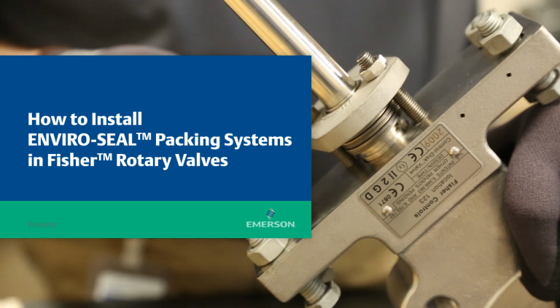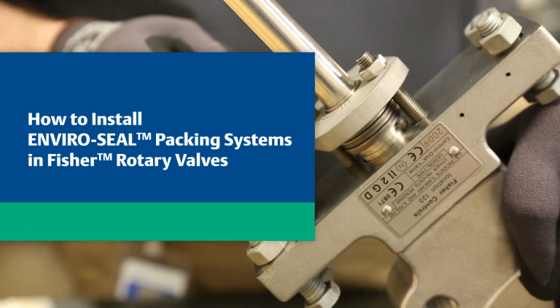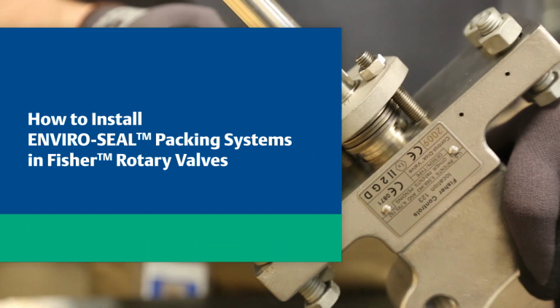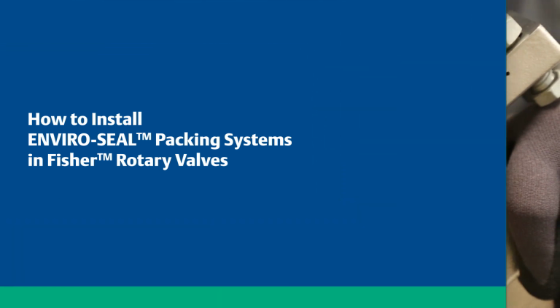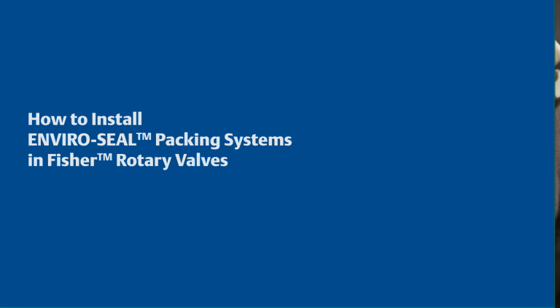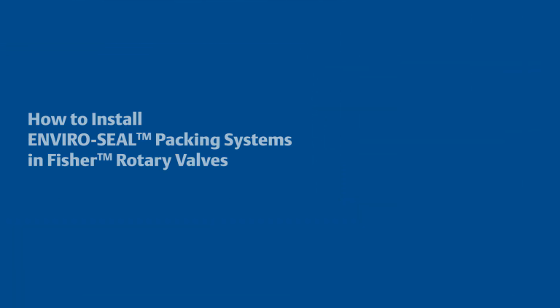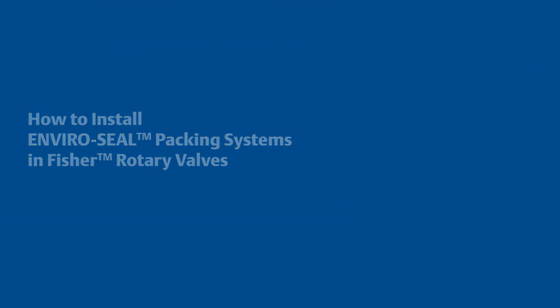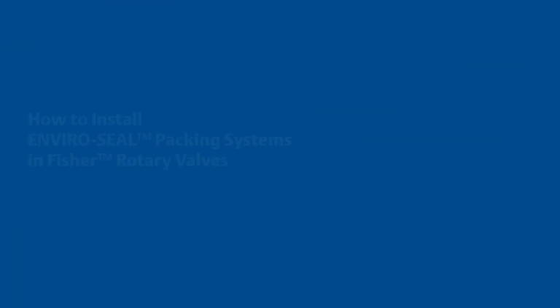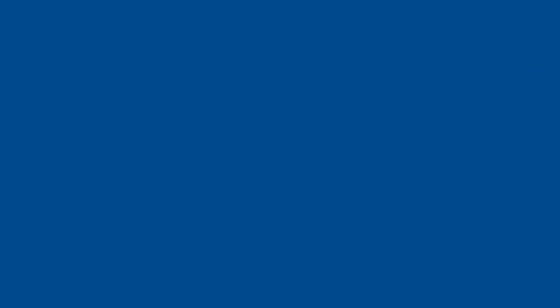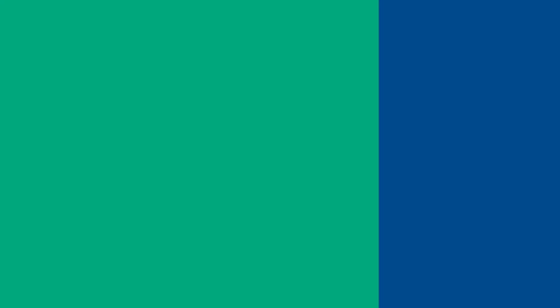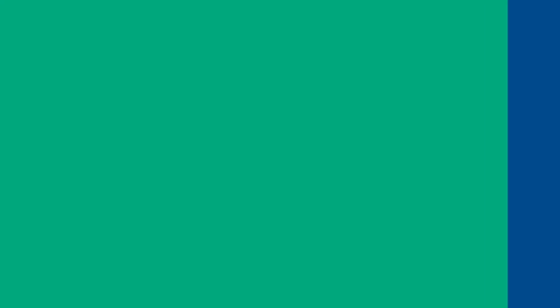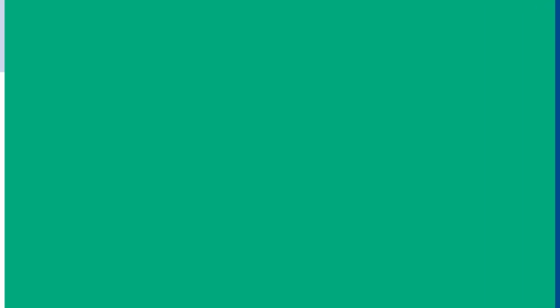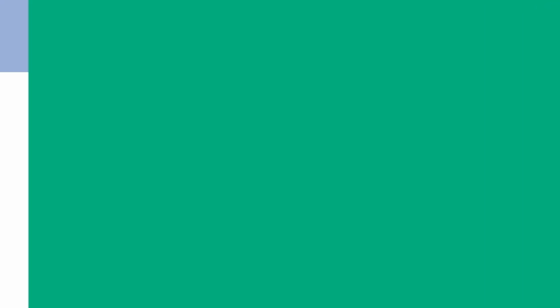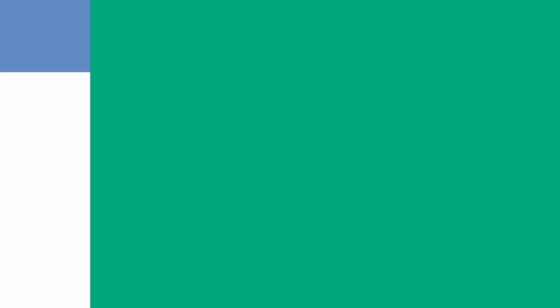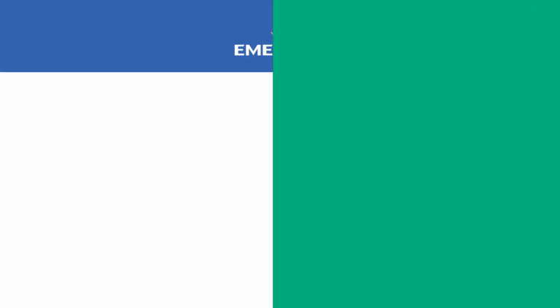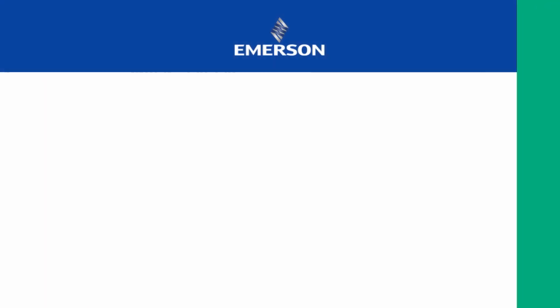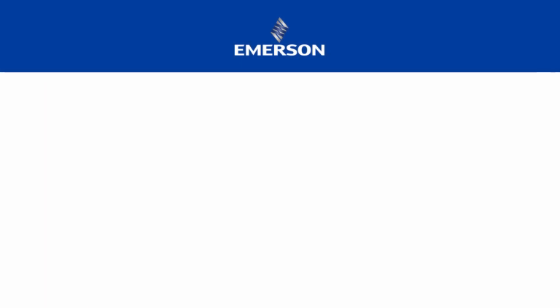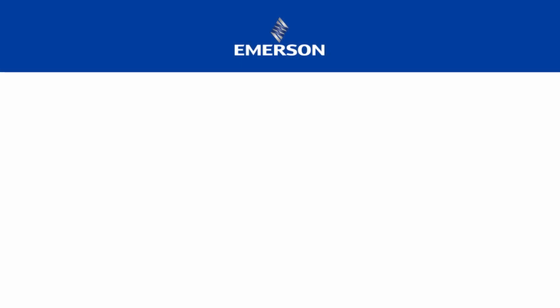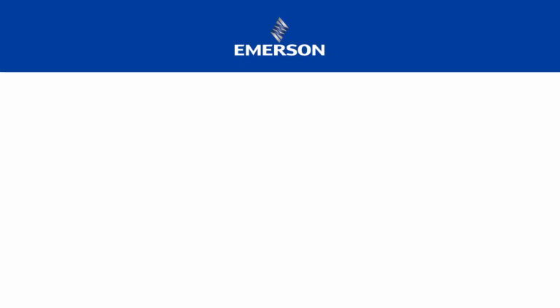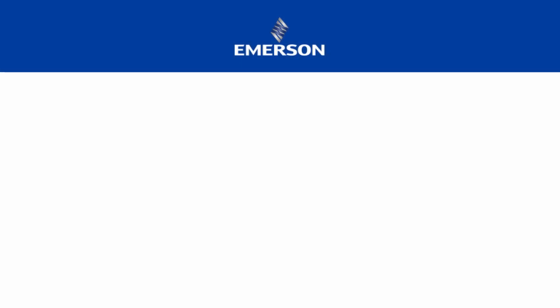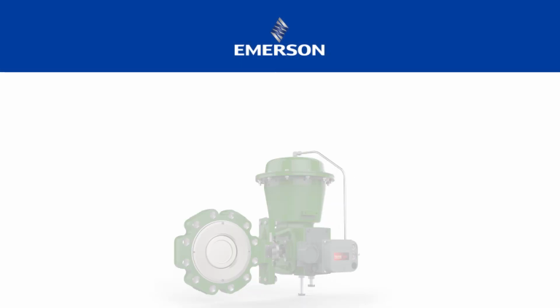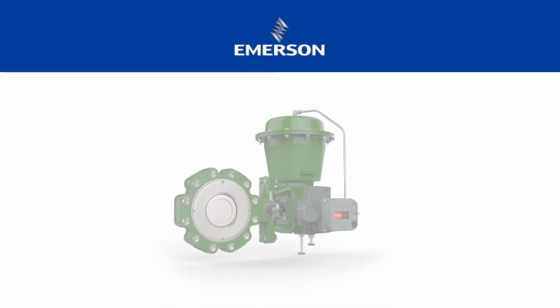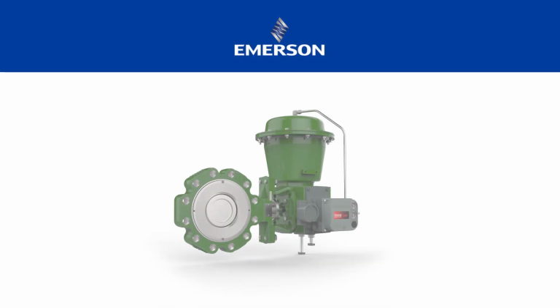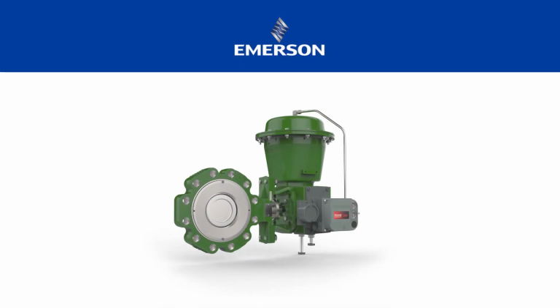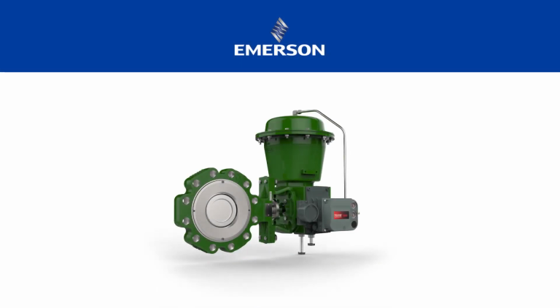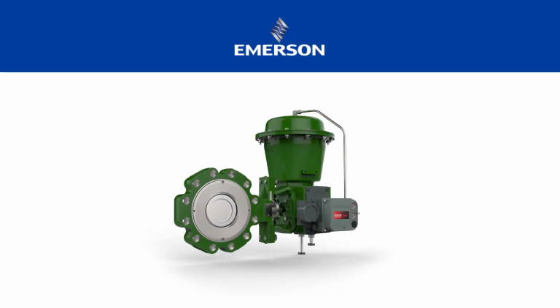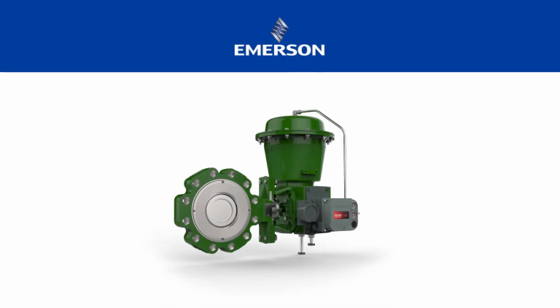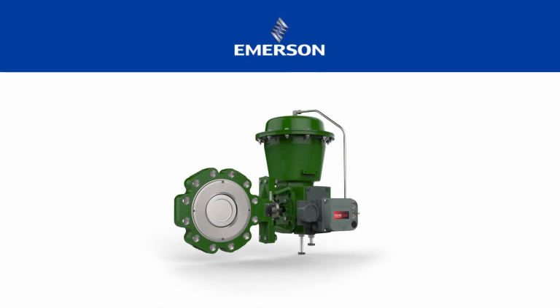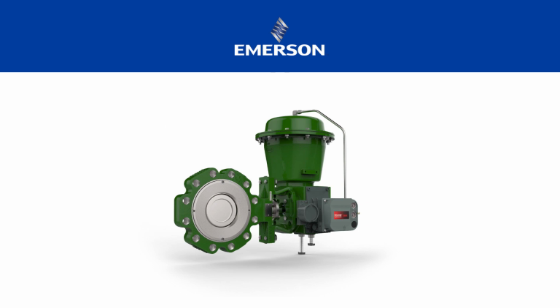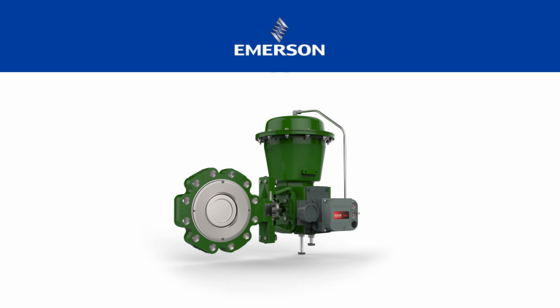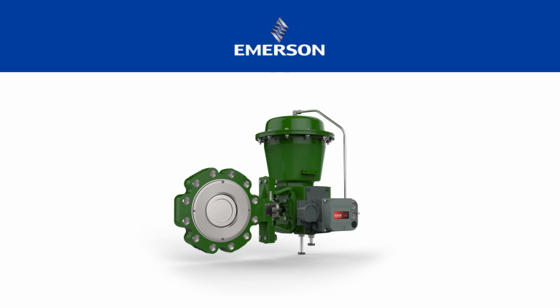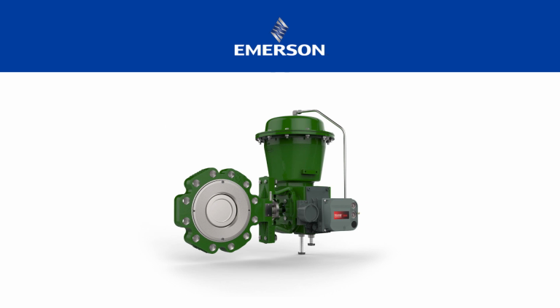This video is focused on installing the EnviroSeal packing system in a Fisher rotary valve.